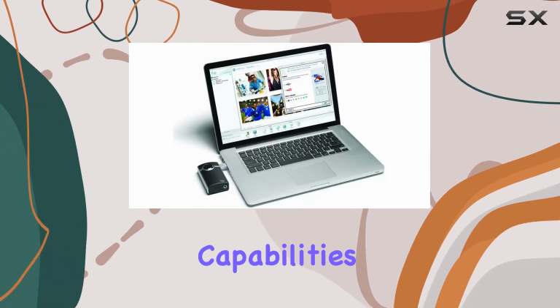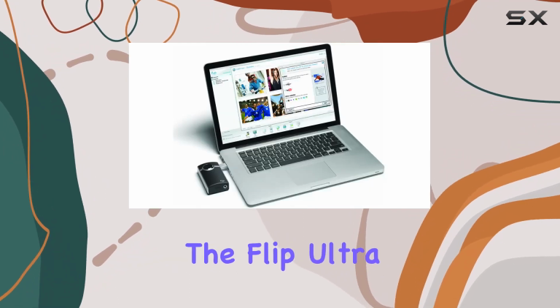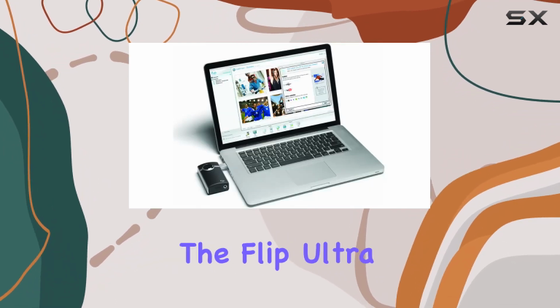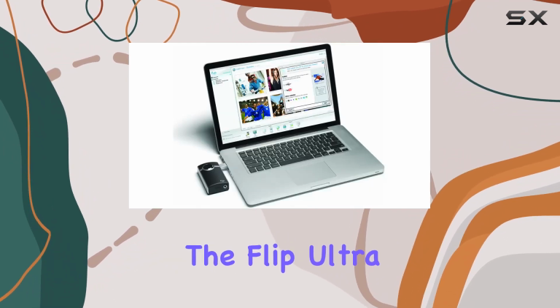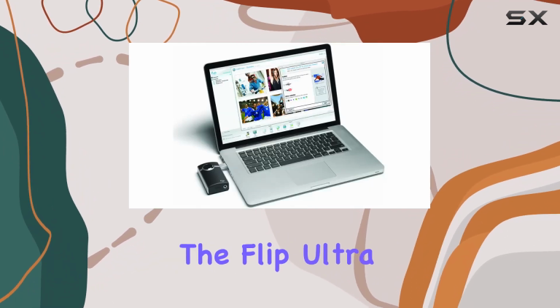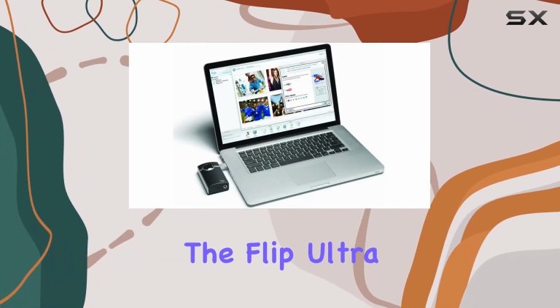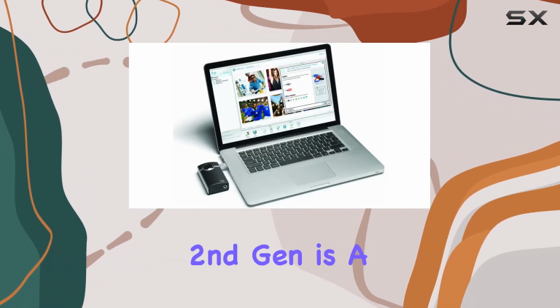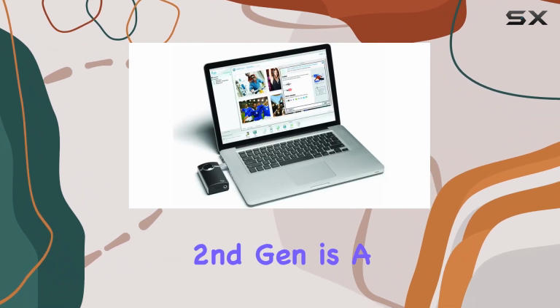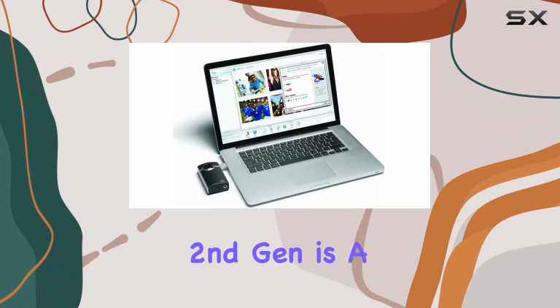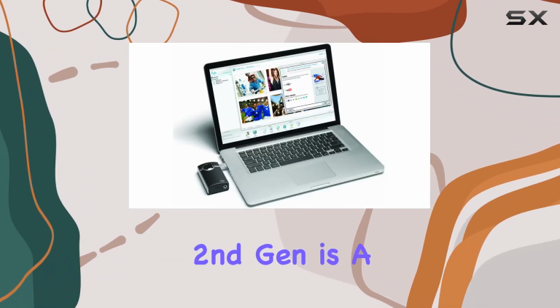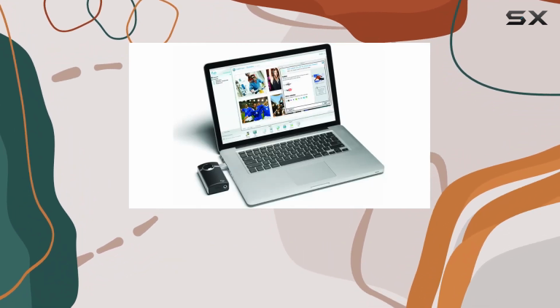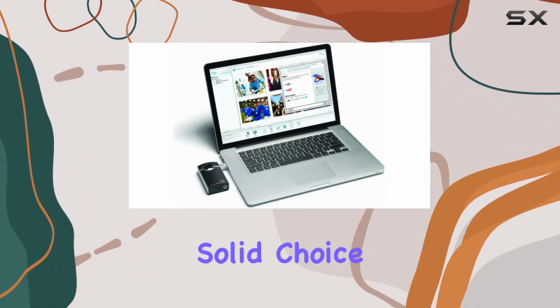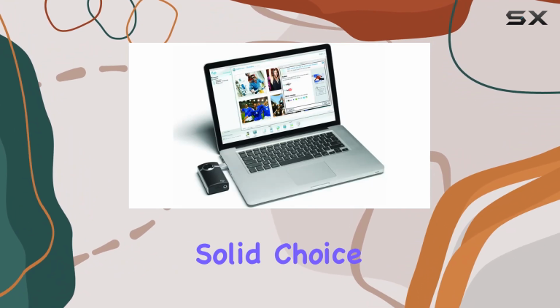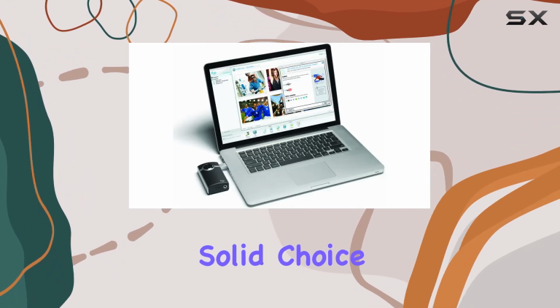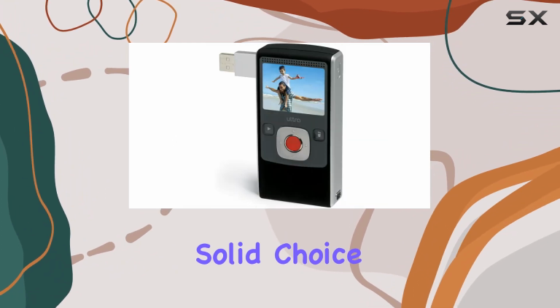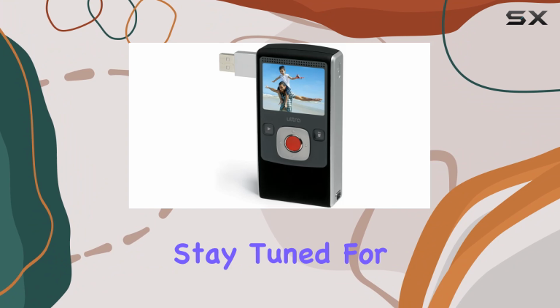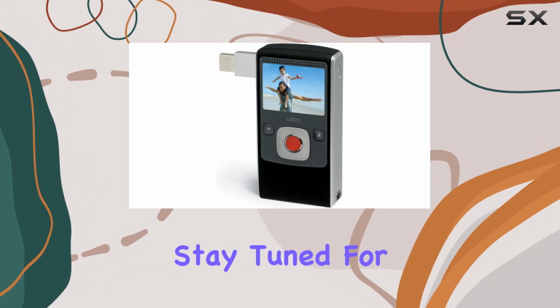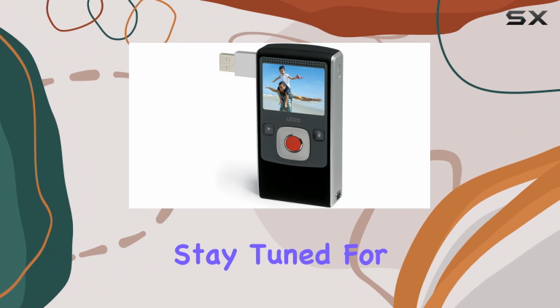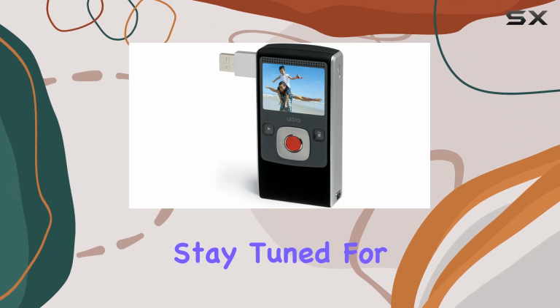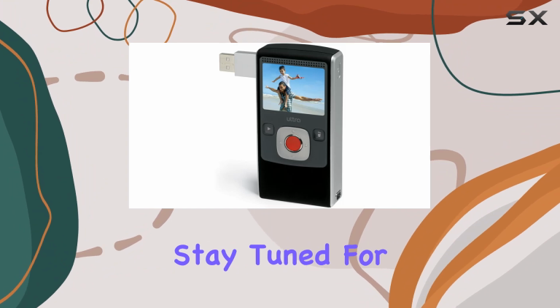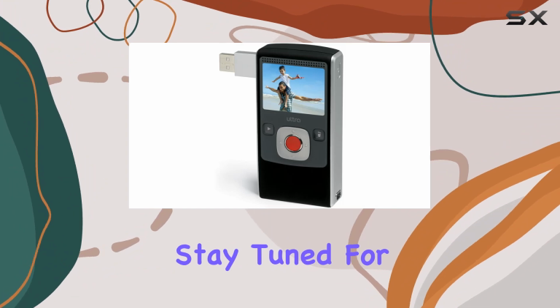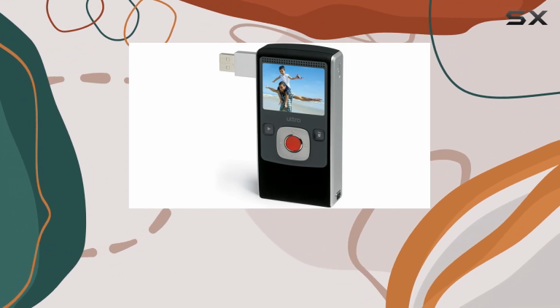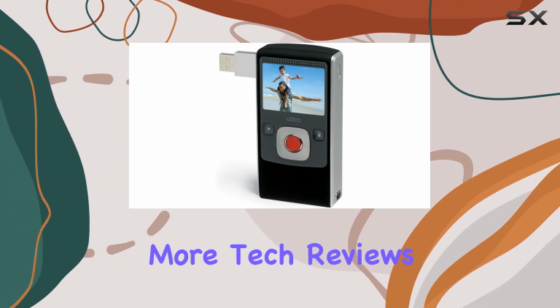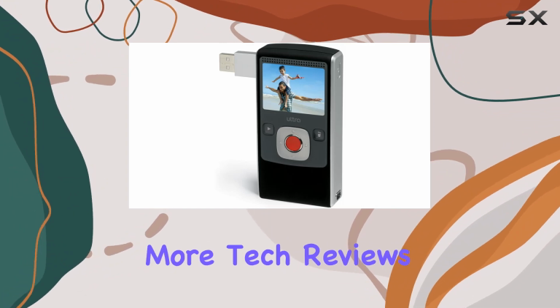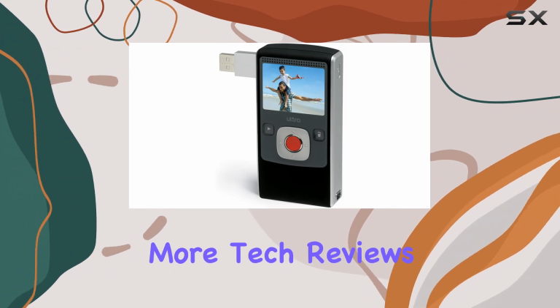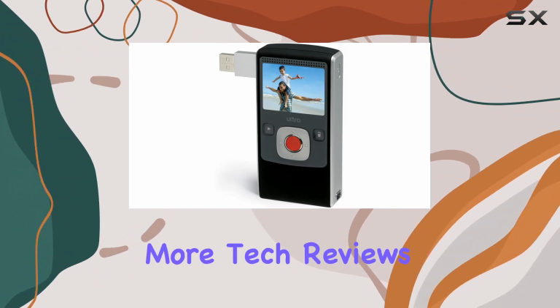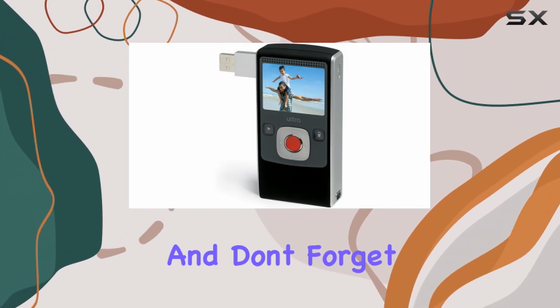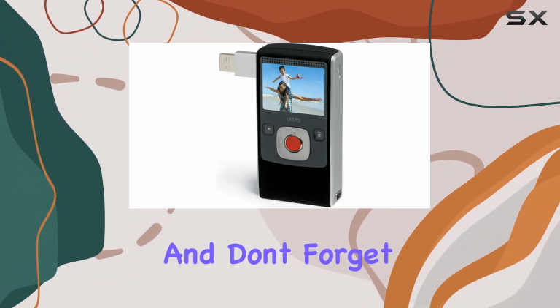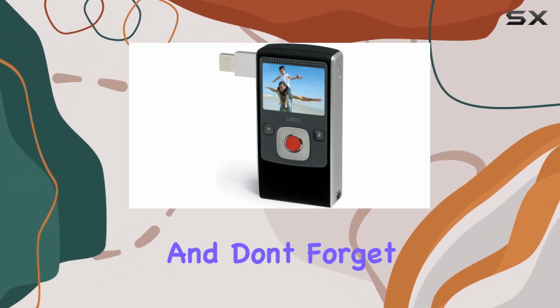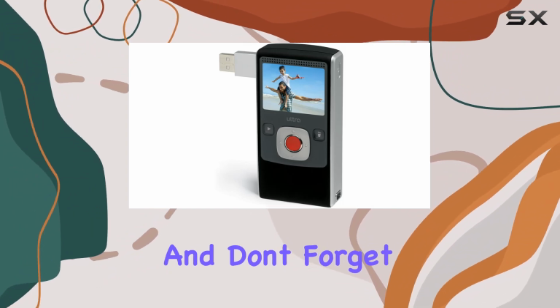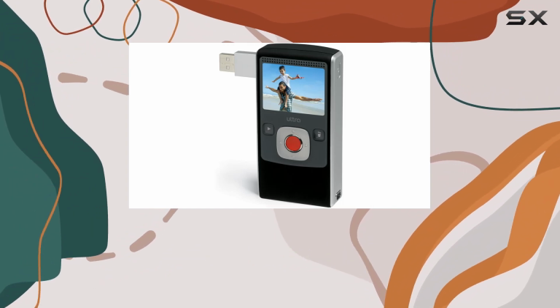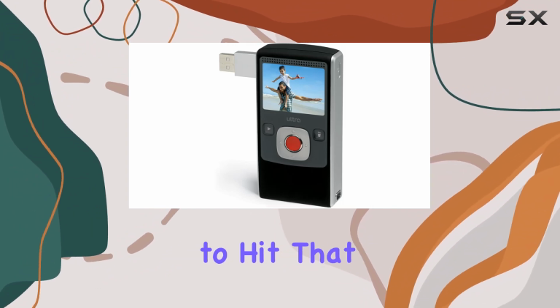In conclusion, if you're looking for a user-friendly, pocket-sized camcorder with impressive recording capabilities, the Flip Ultra second generation is a solid choice.